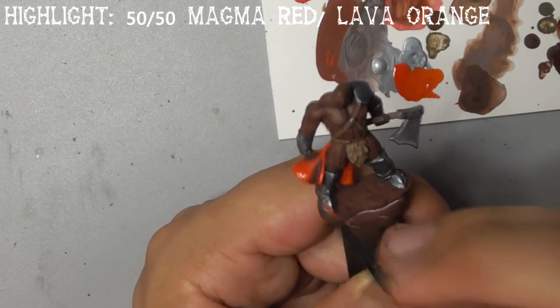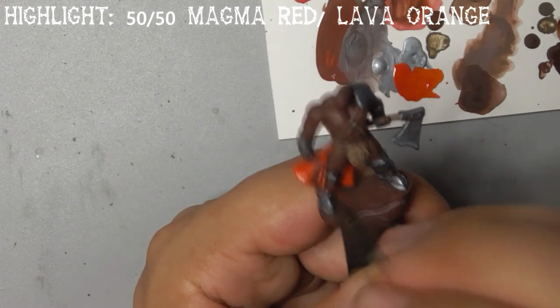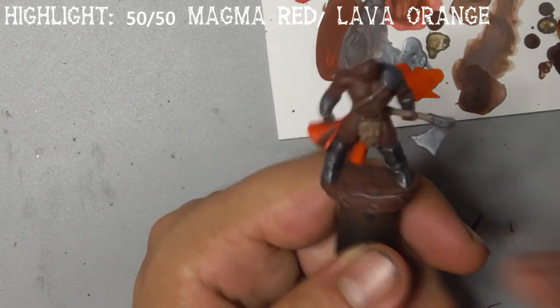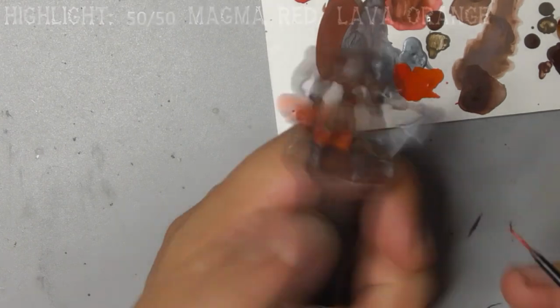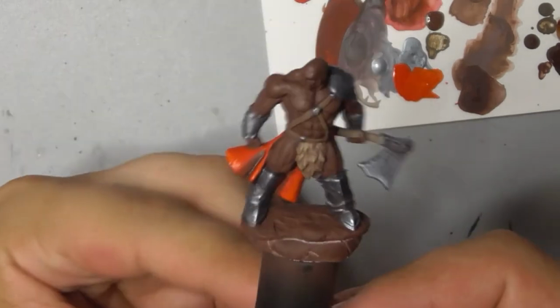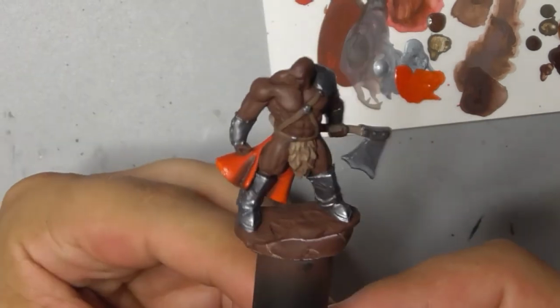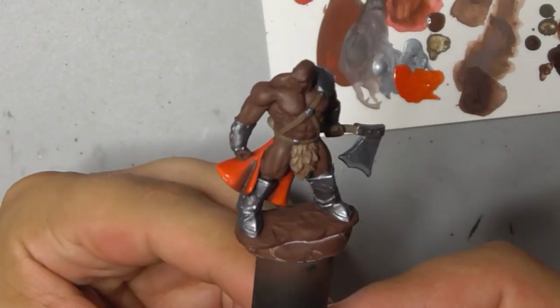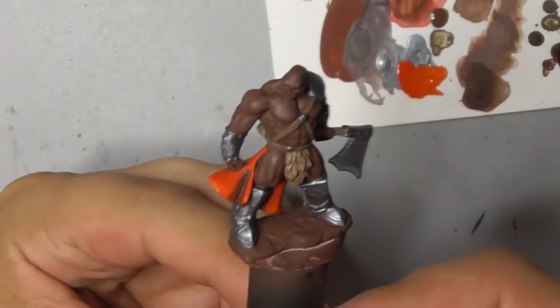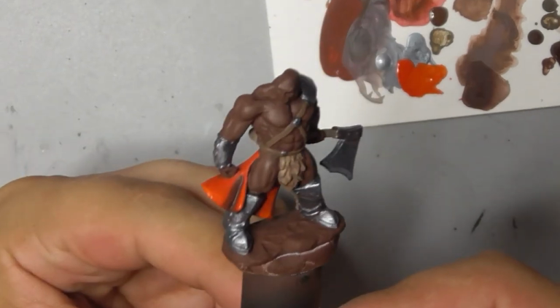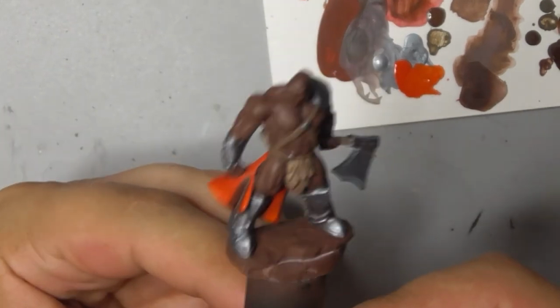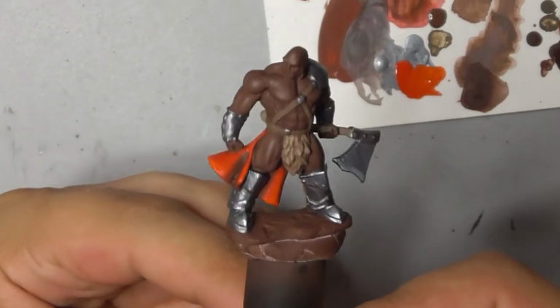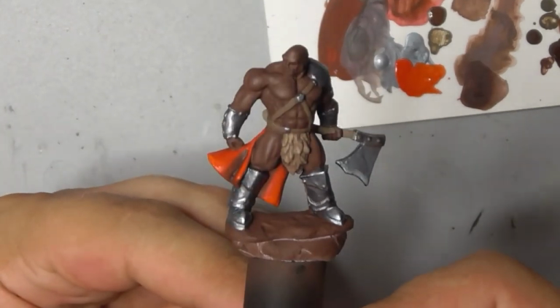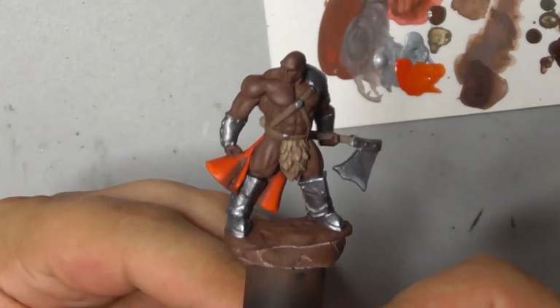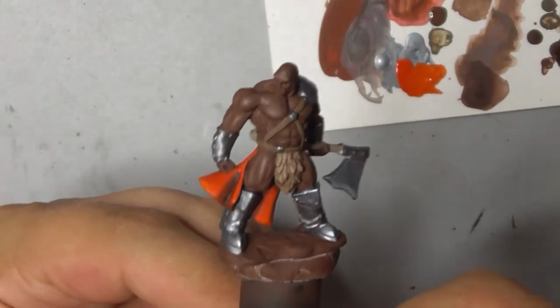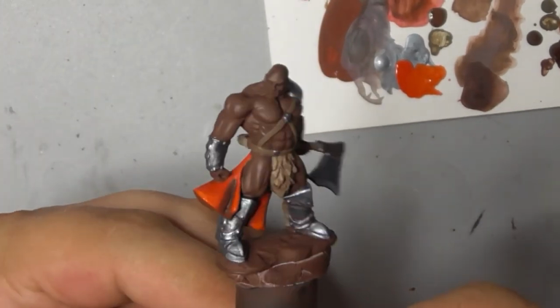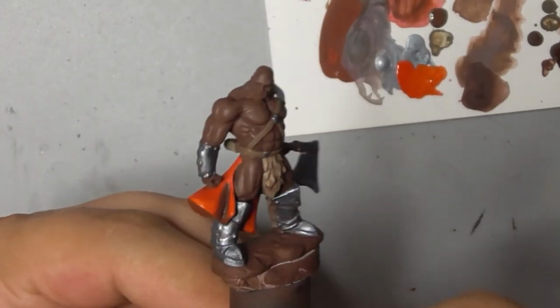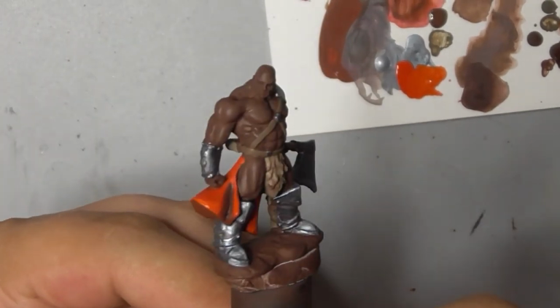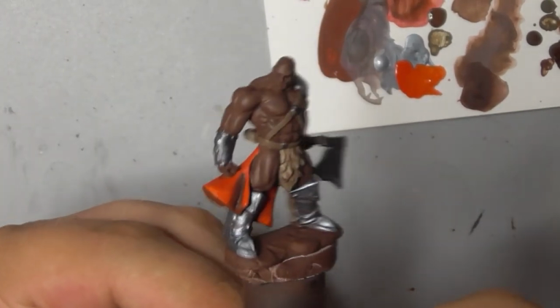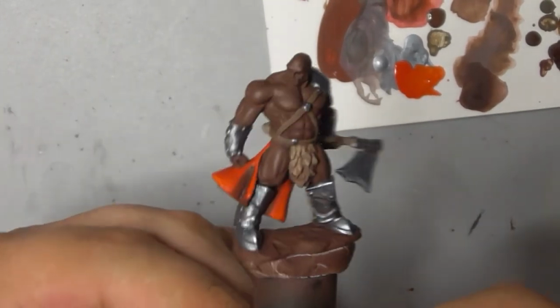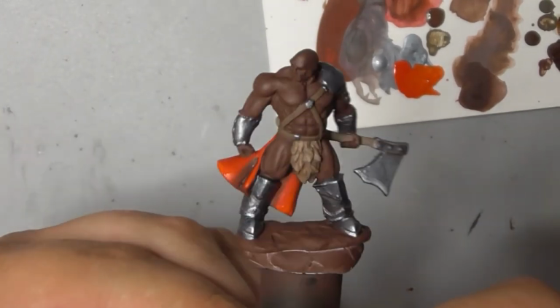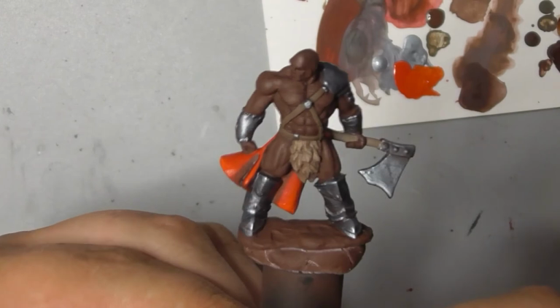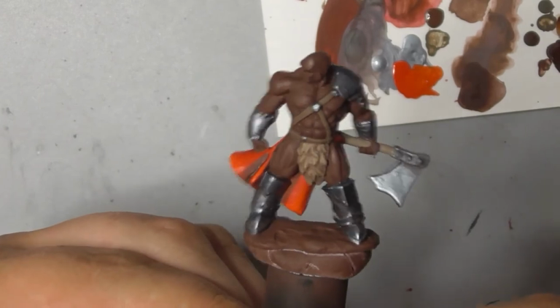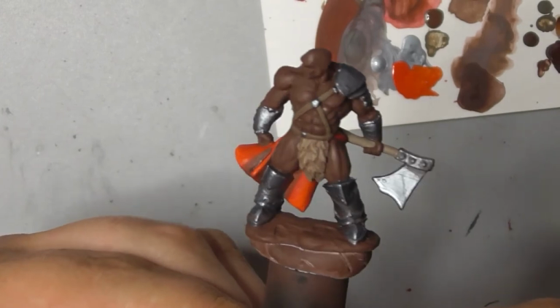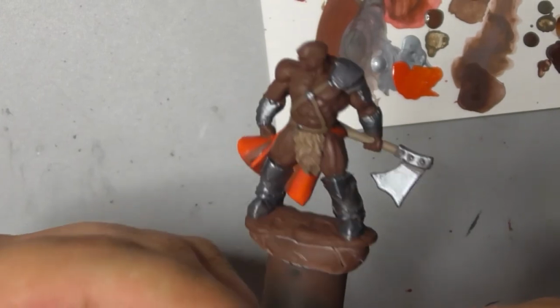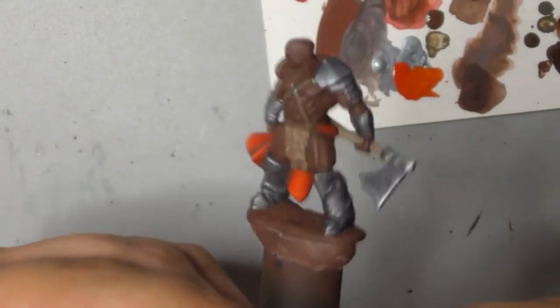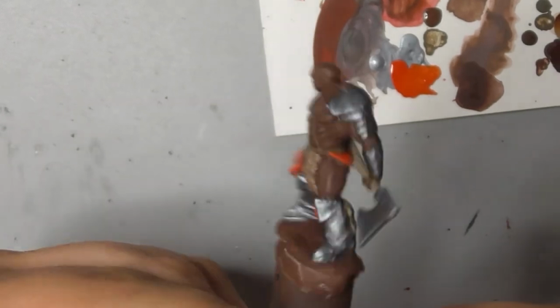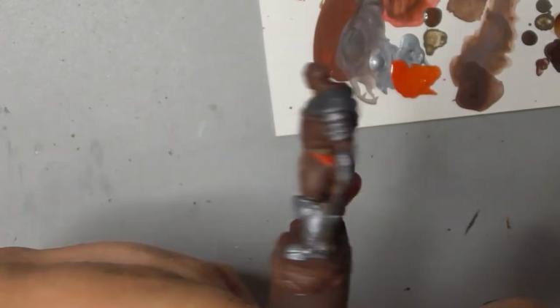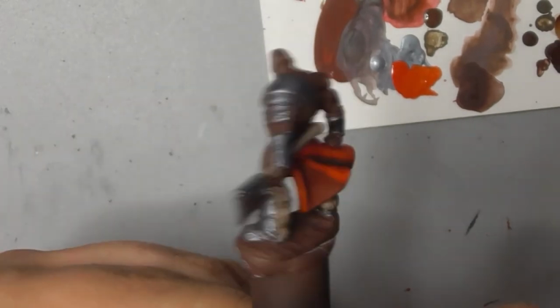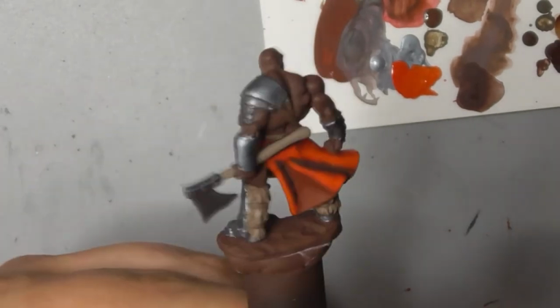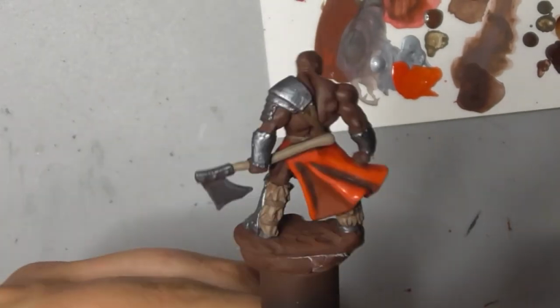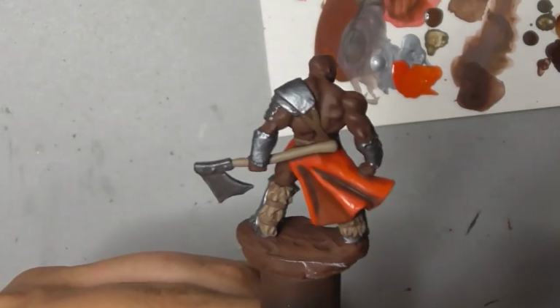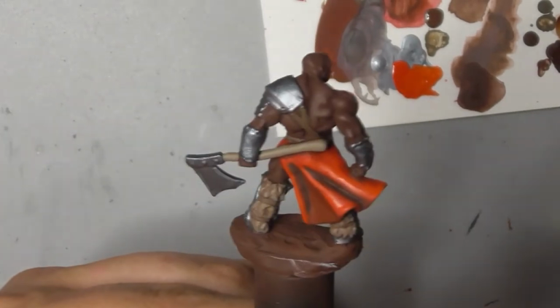And with that the model is complete. Don't forget to like this video and hit that subscribe button. We'll see you soon.